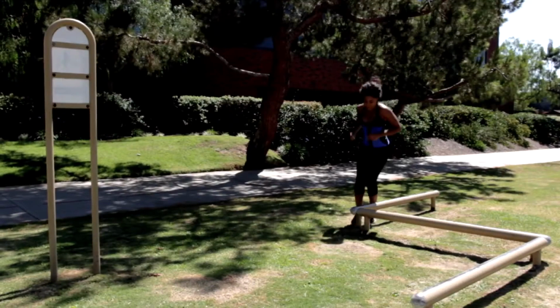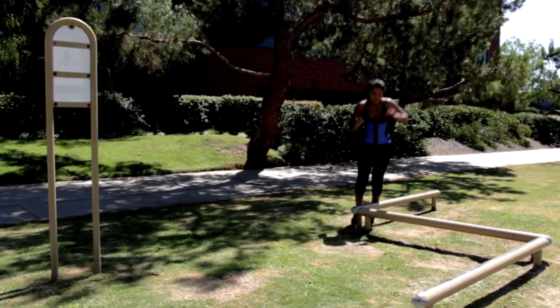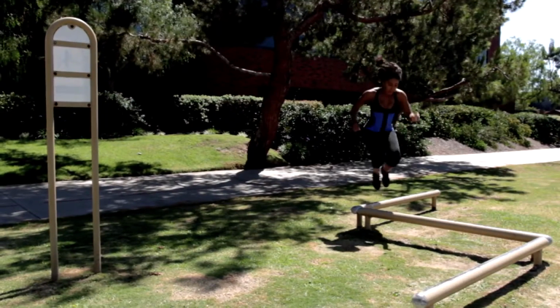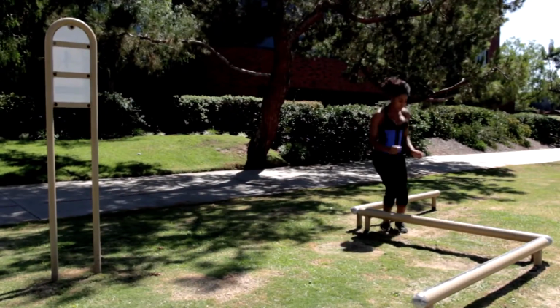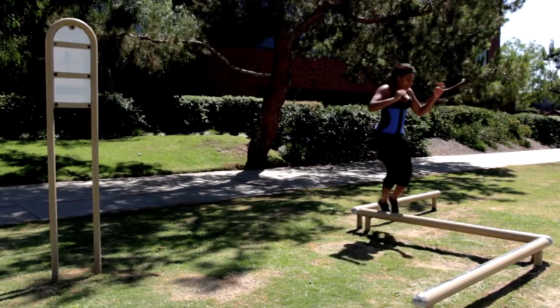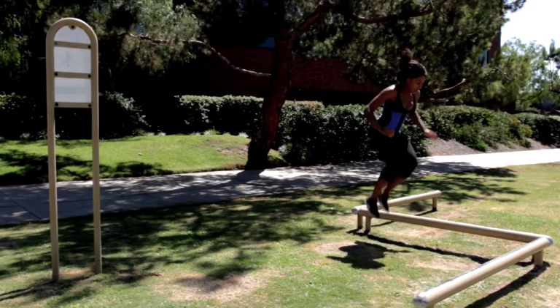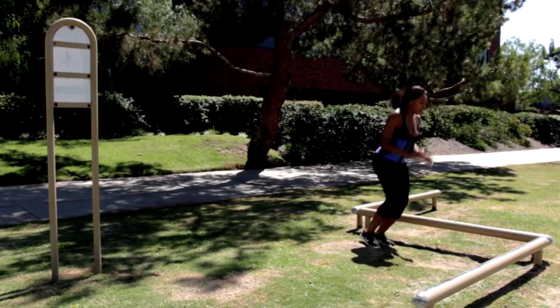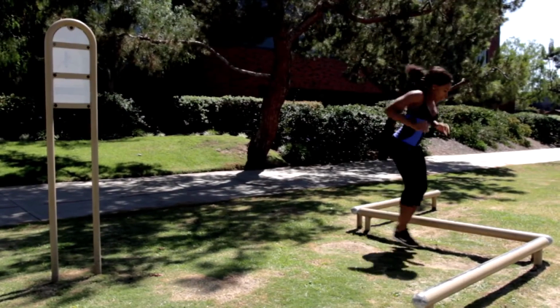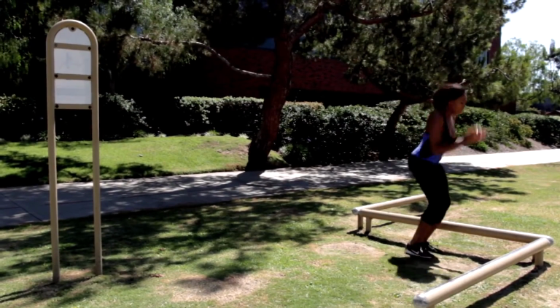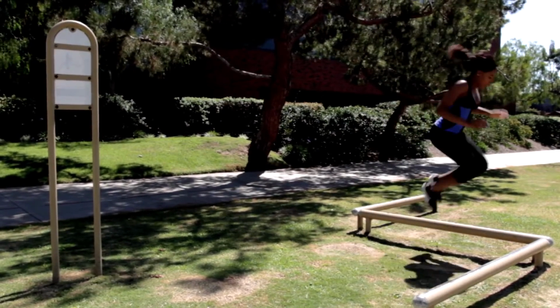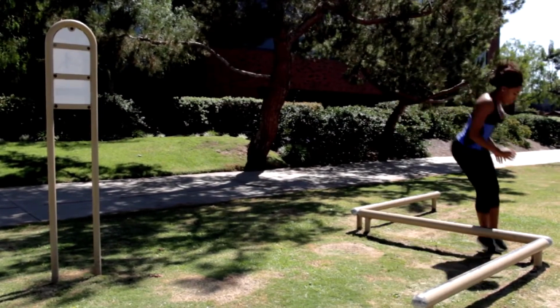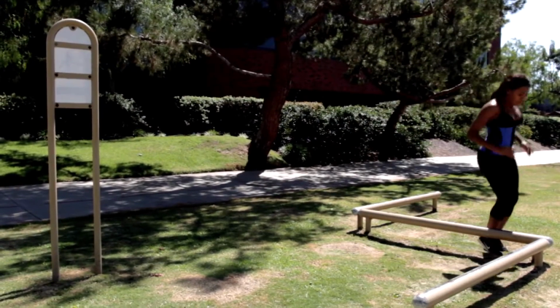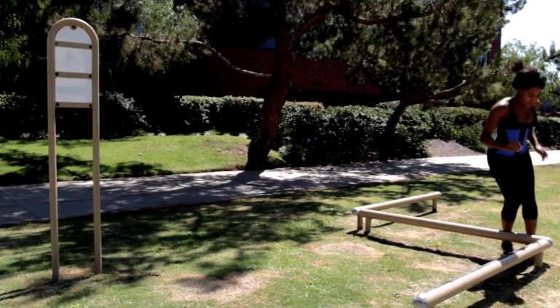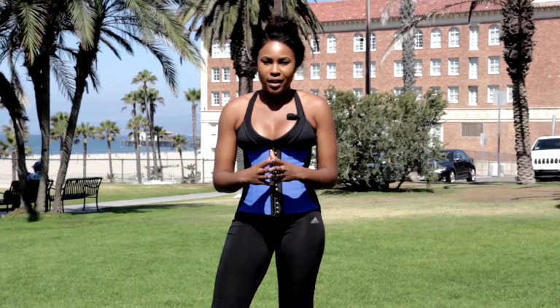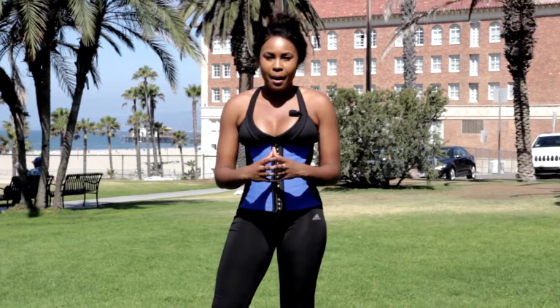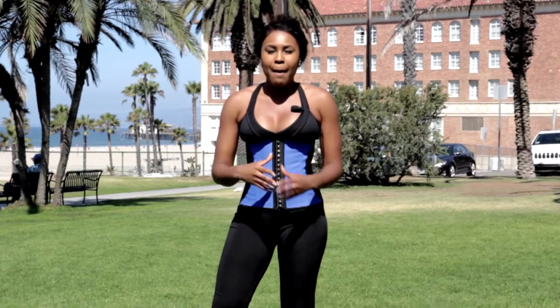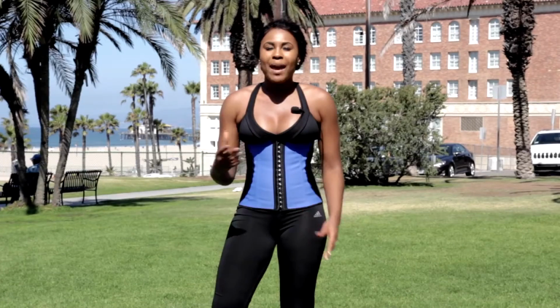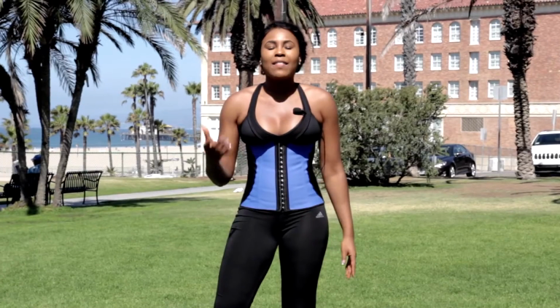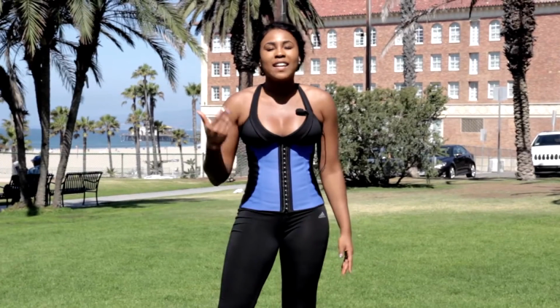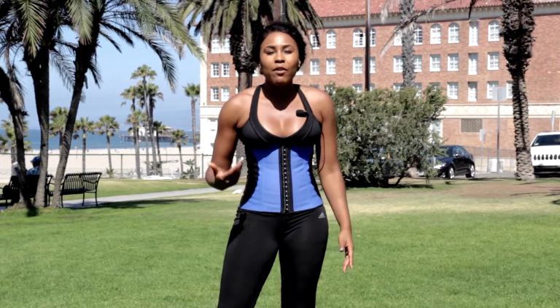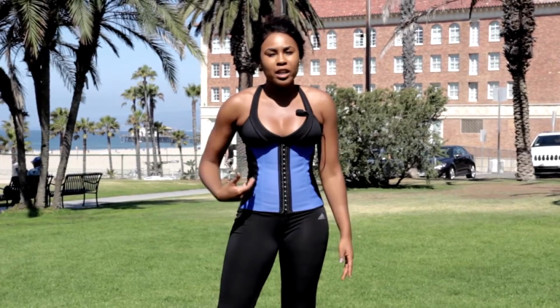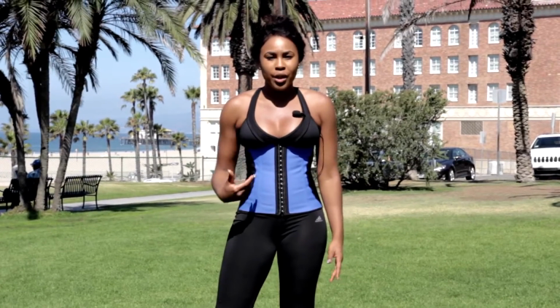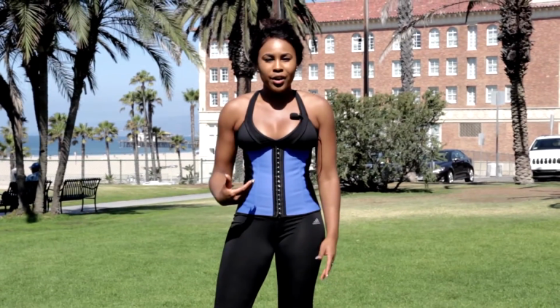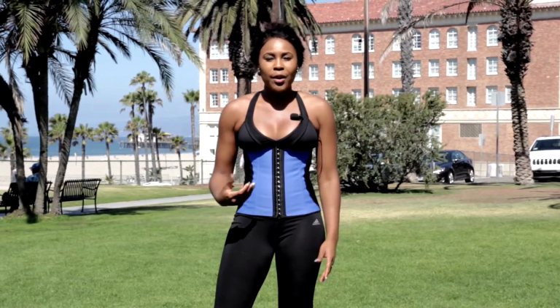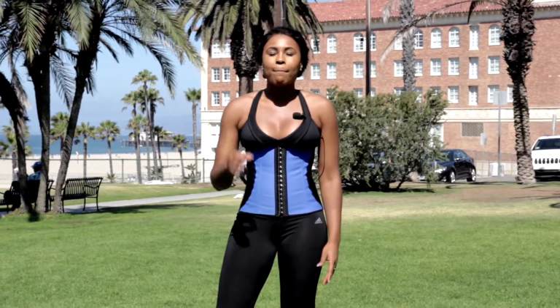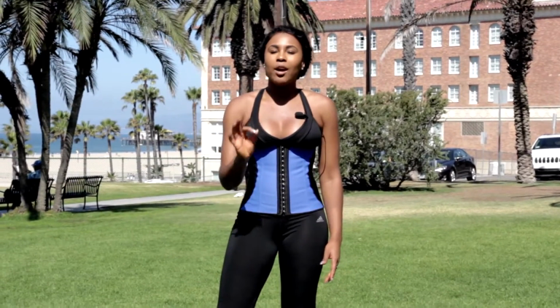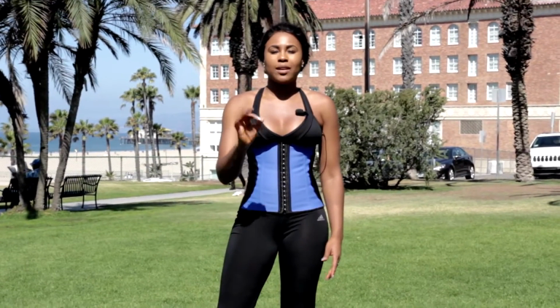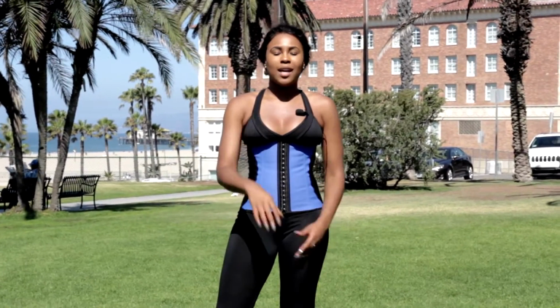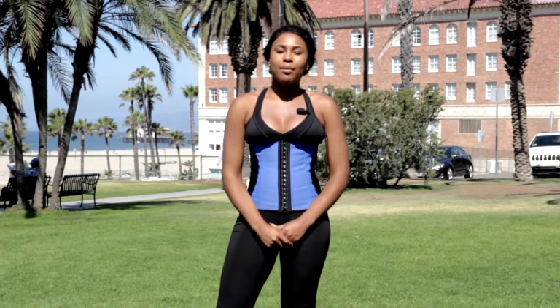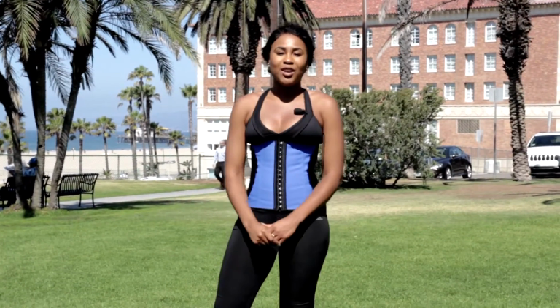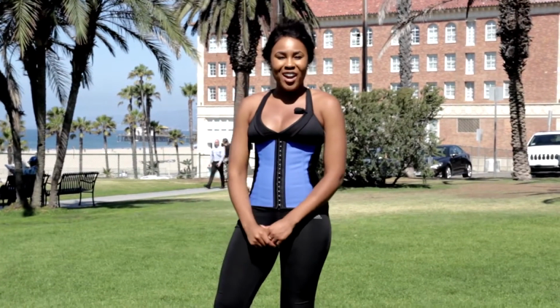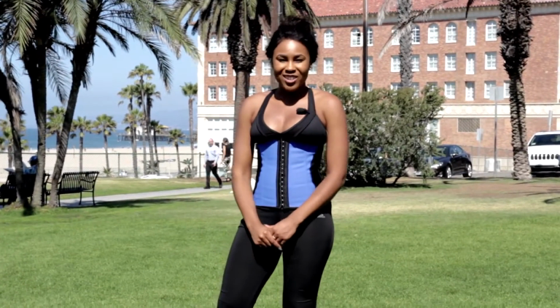Exercise and proper dieting are an important part of your training, making the Diva Waist Trainer perfect to complement your efforts.